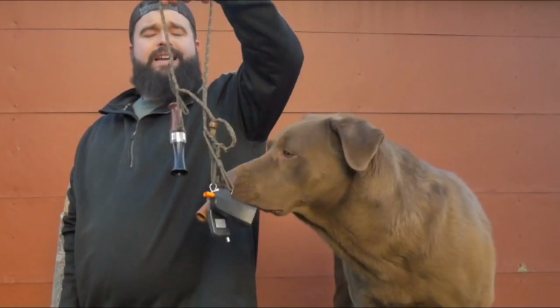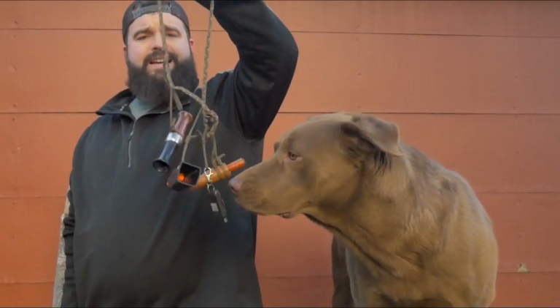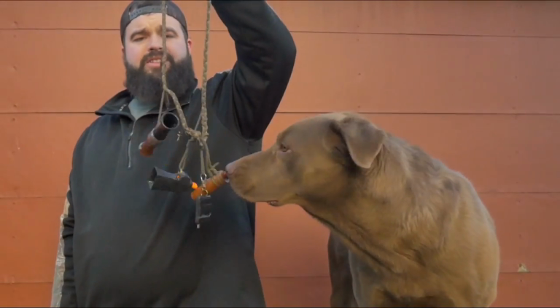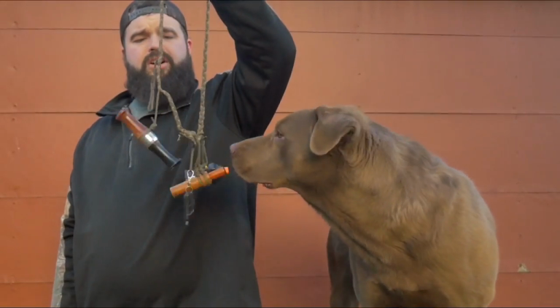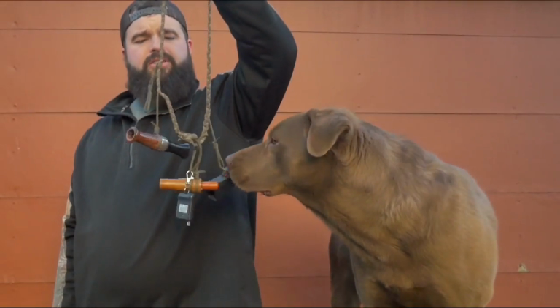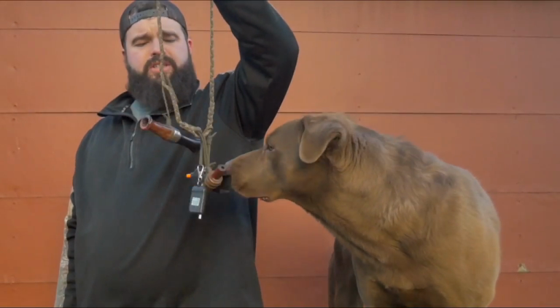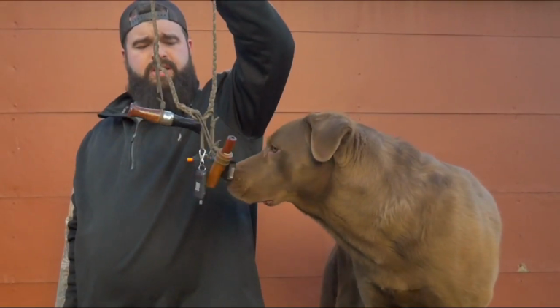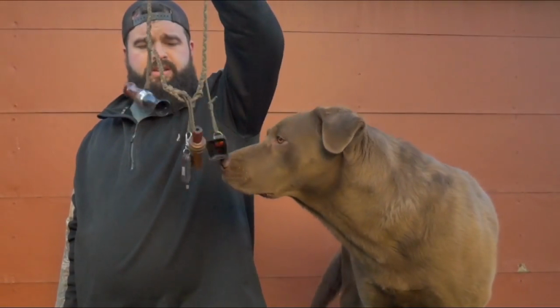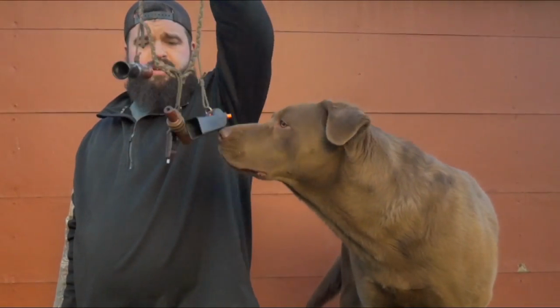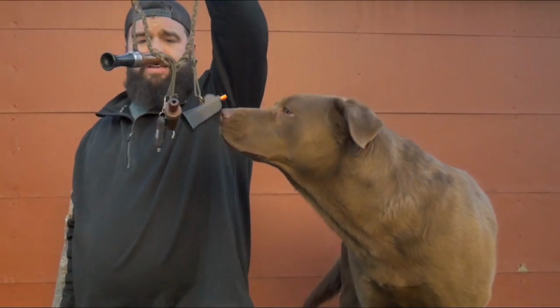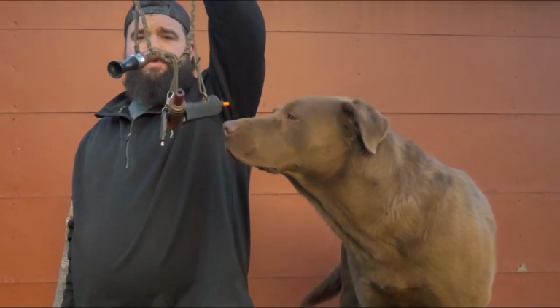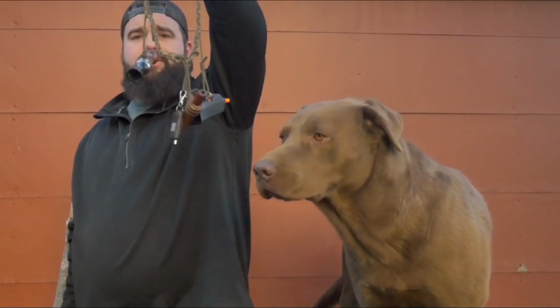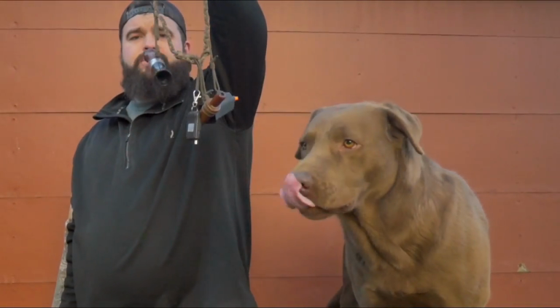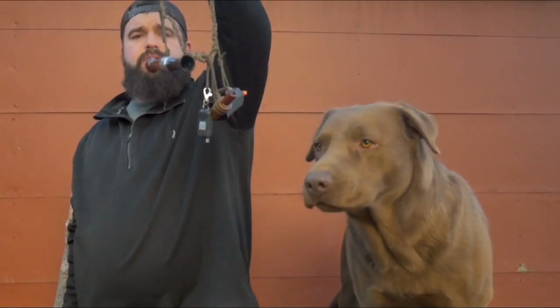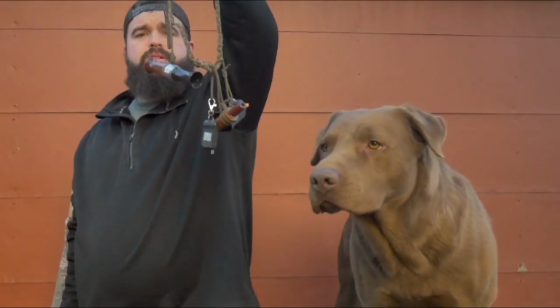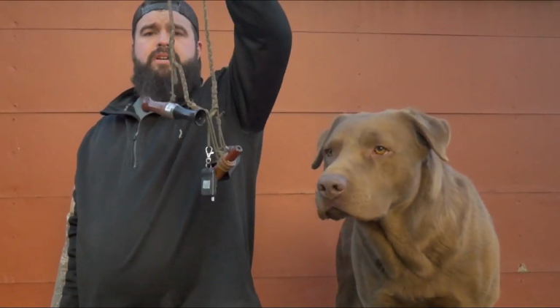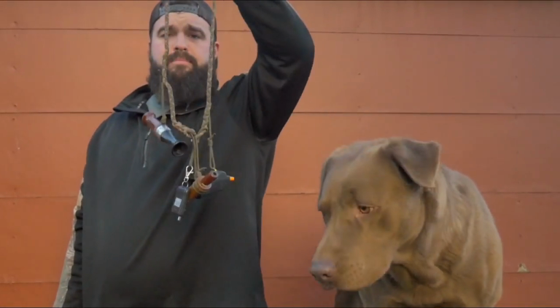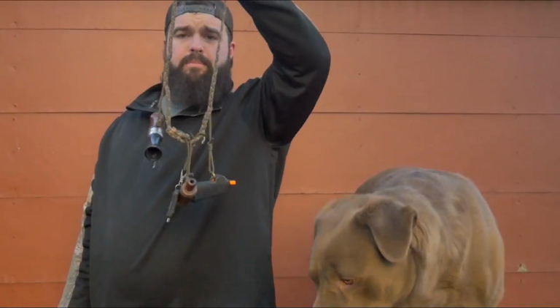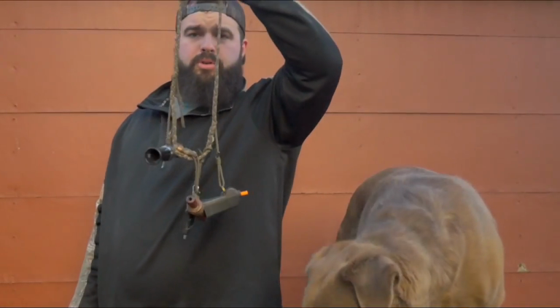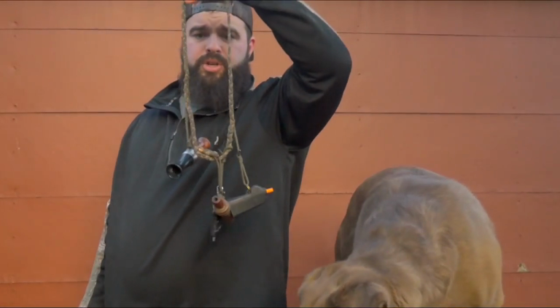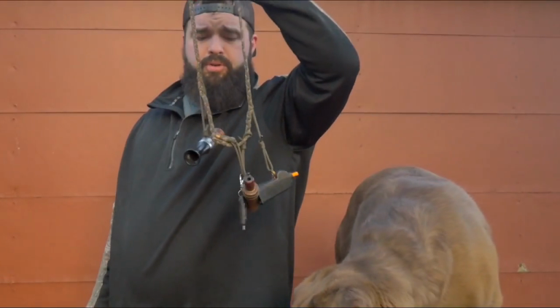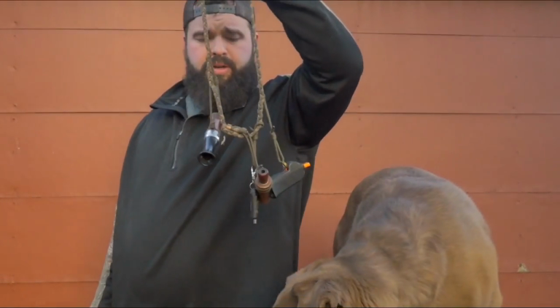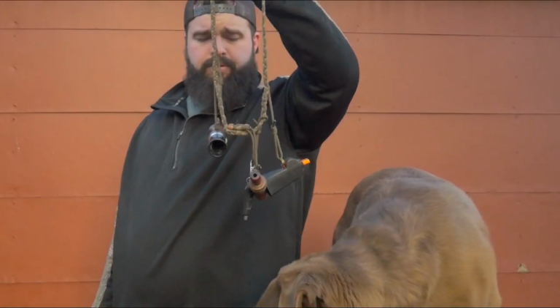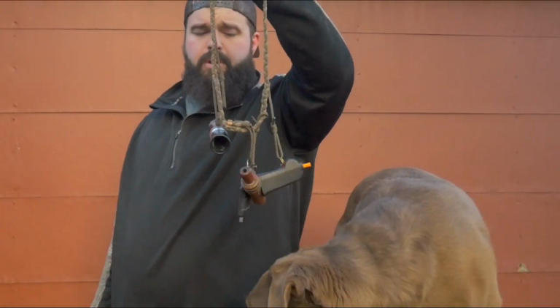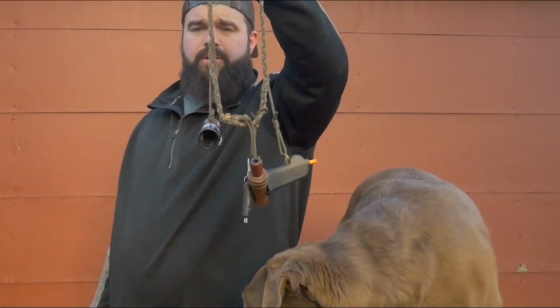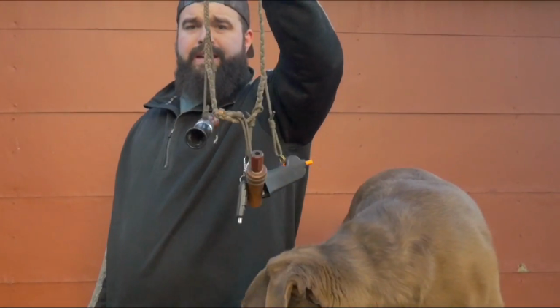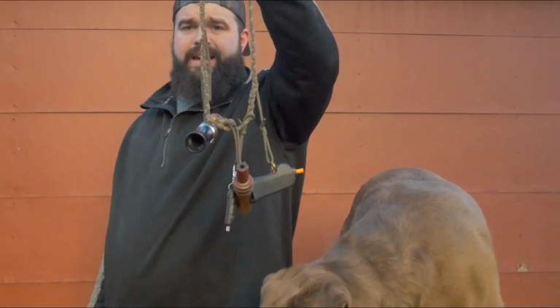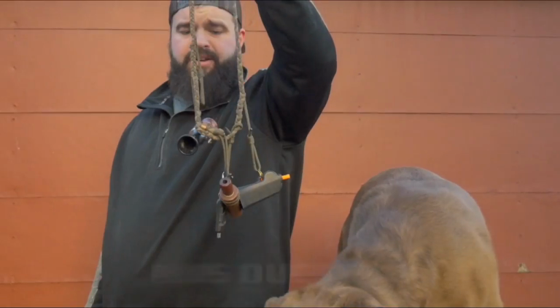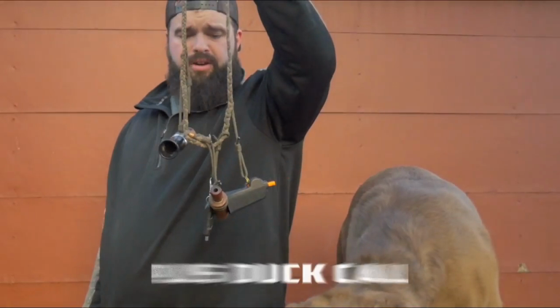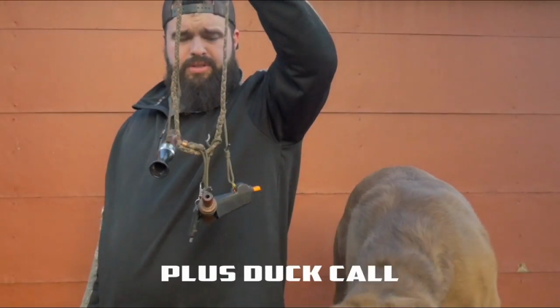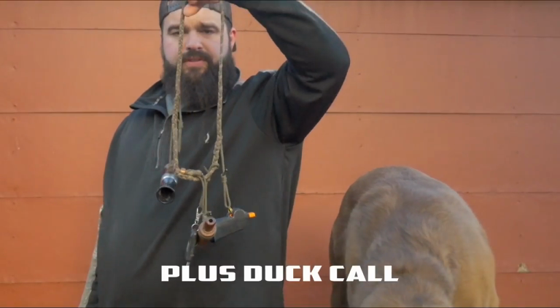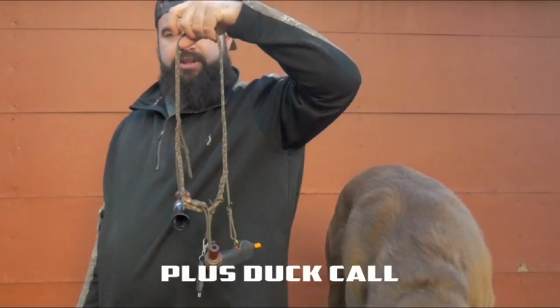Got the calls — my goose call, my Mojo remote, and a dog whistle for Chief.